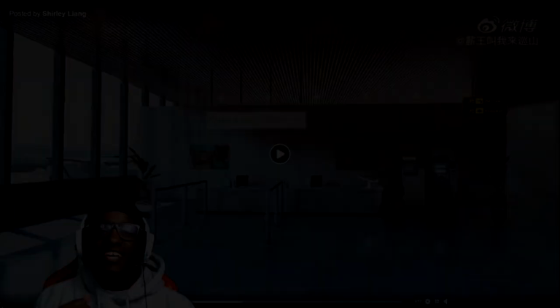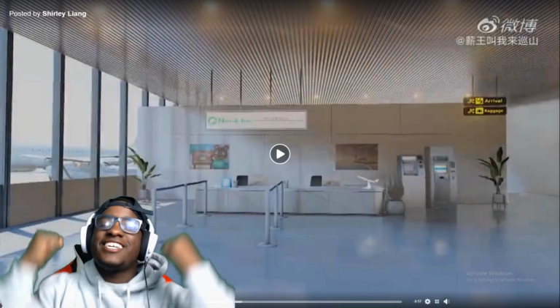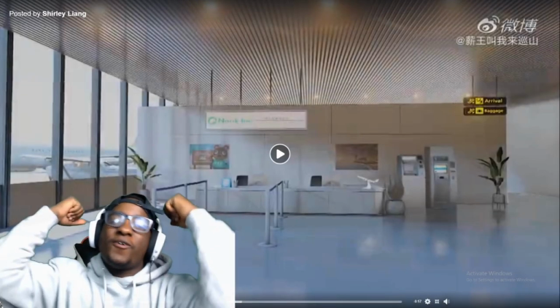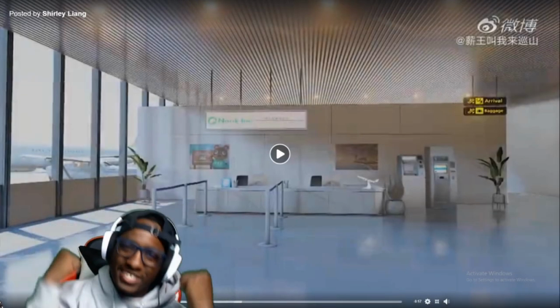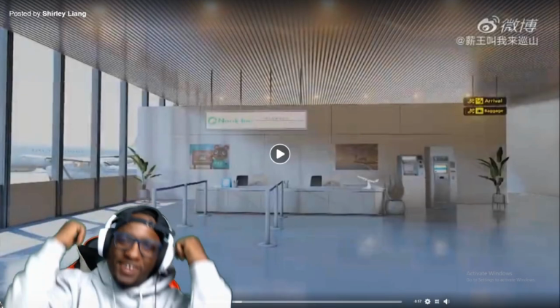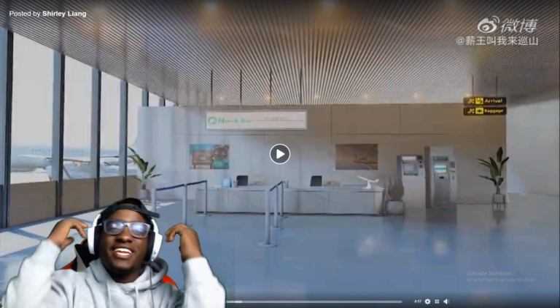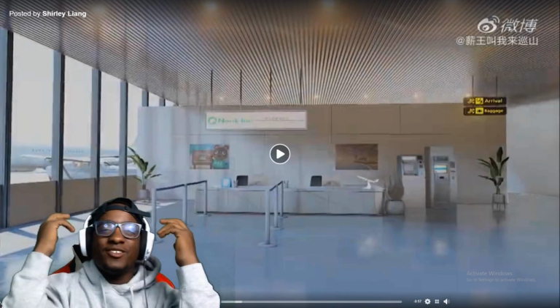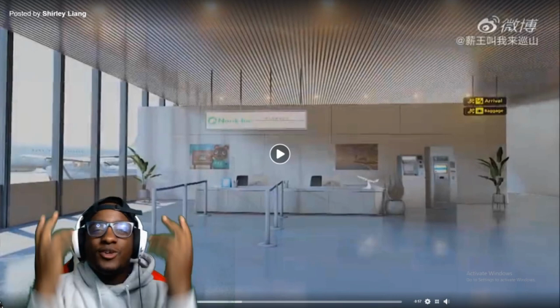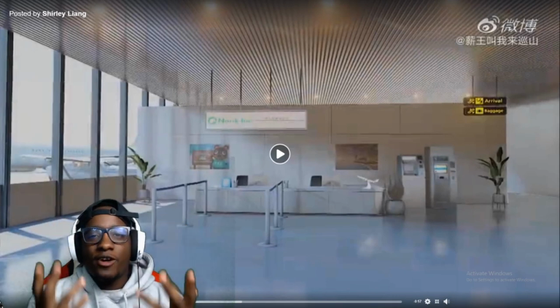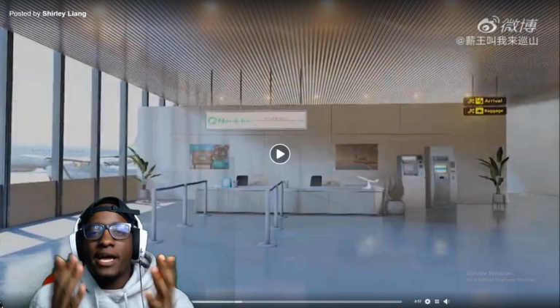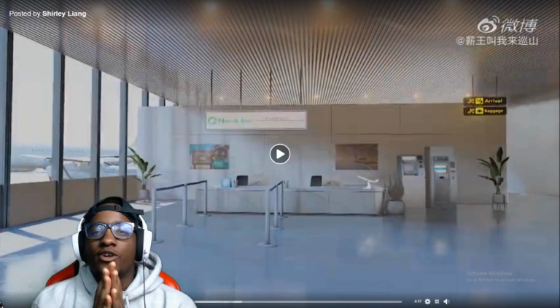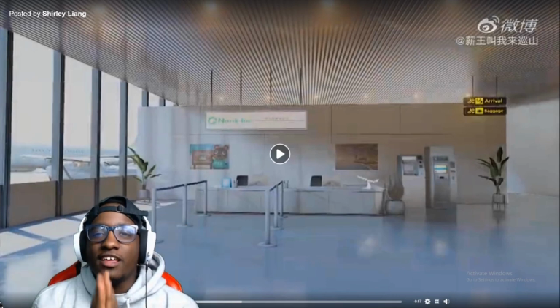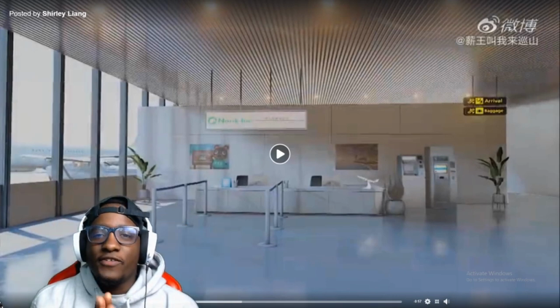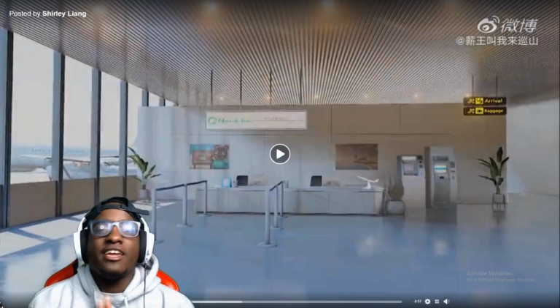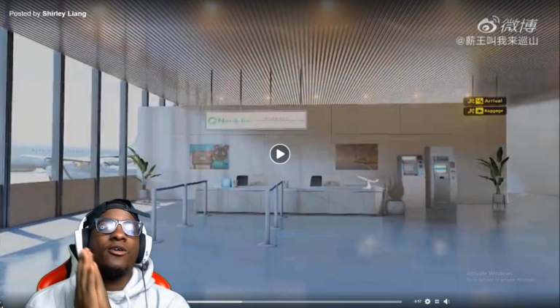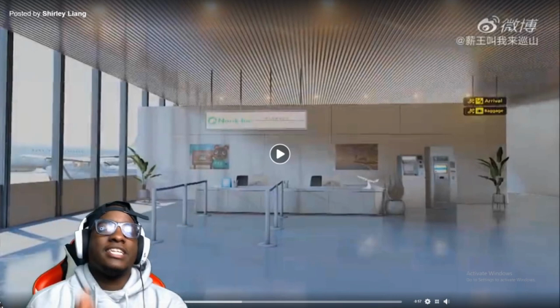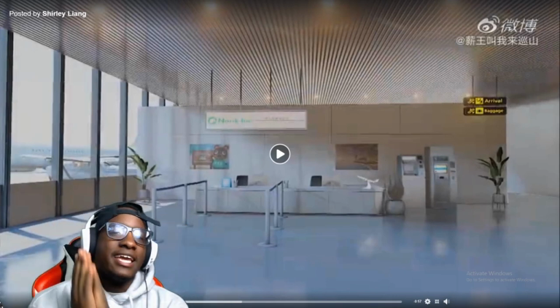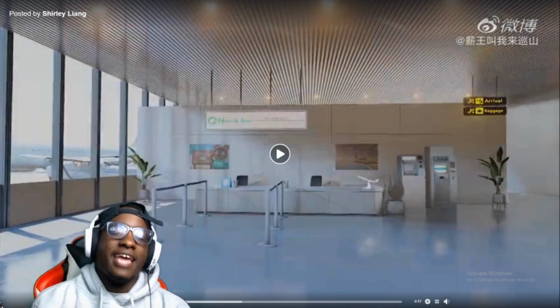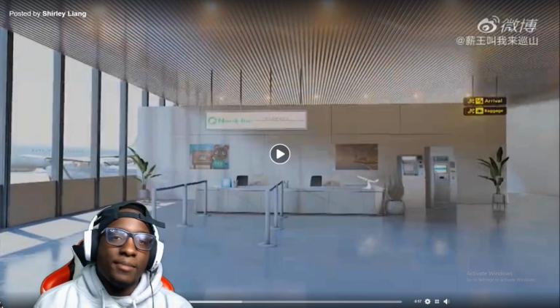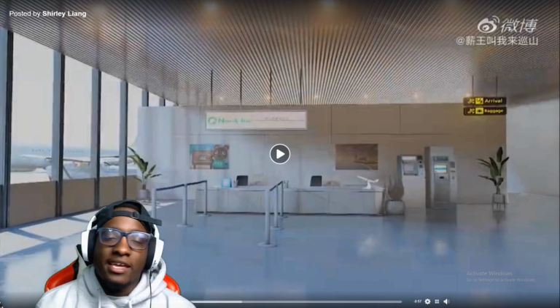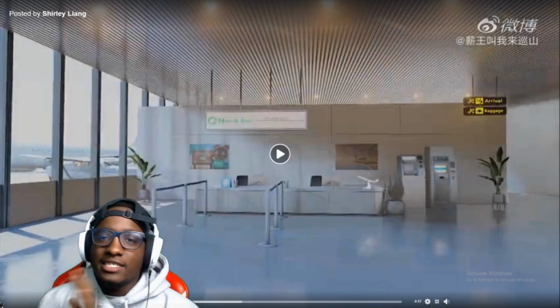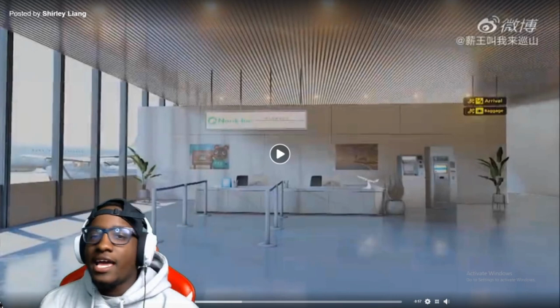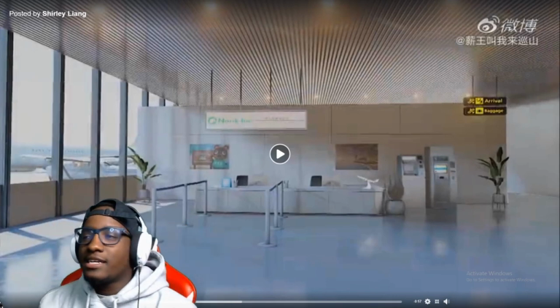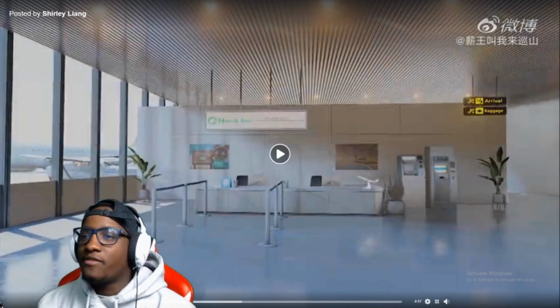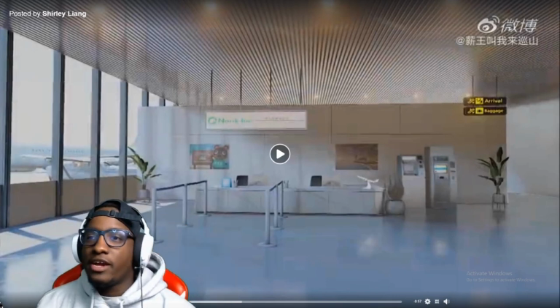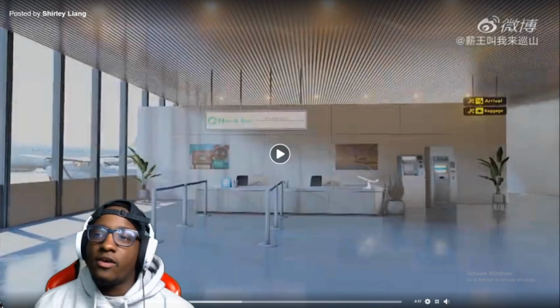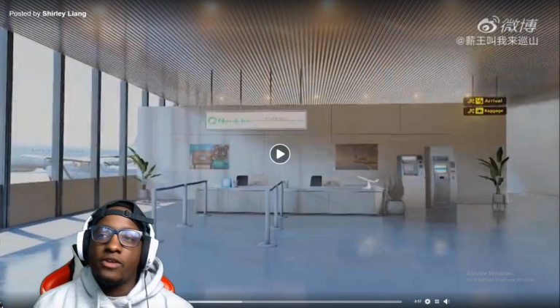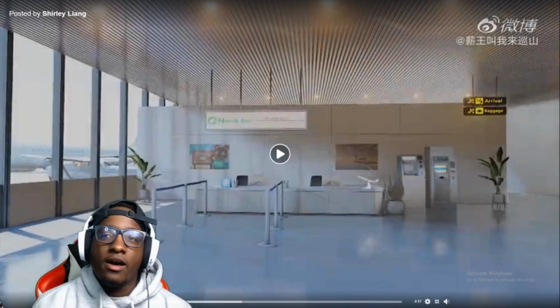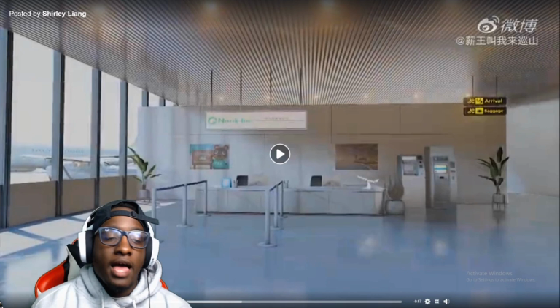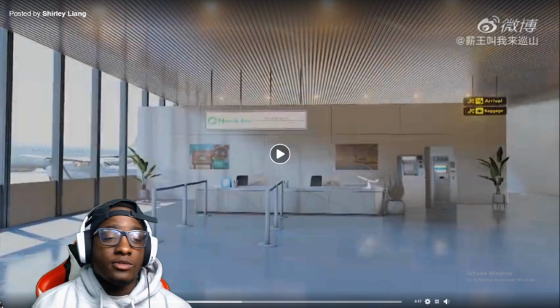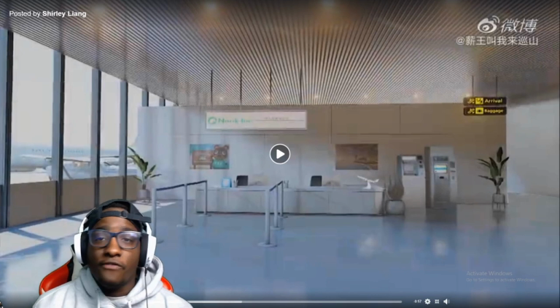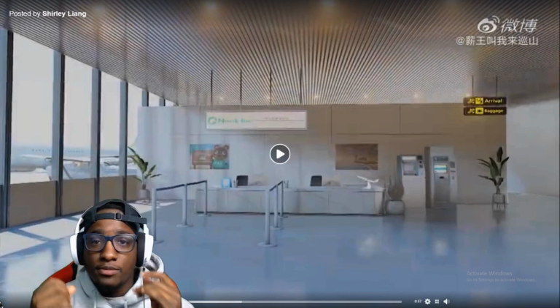Yo, what's good with it, YouTube? Welcome back to another video on Connect Gaming. Today I got something very dope for y'all. I was on Facebook chilling, browsing like always.